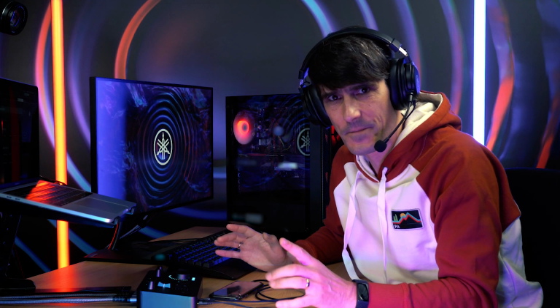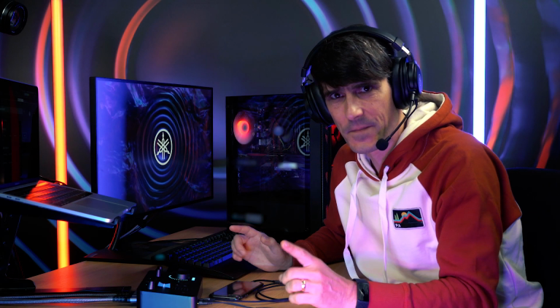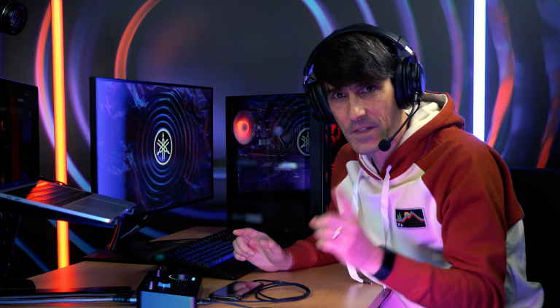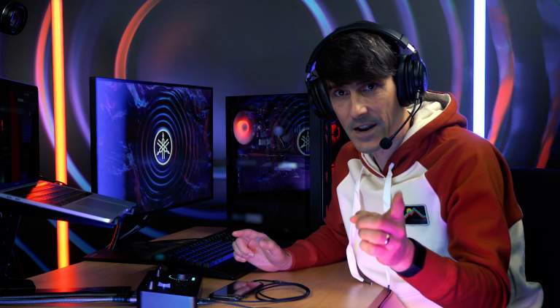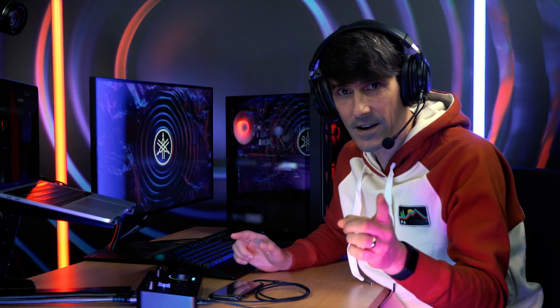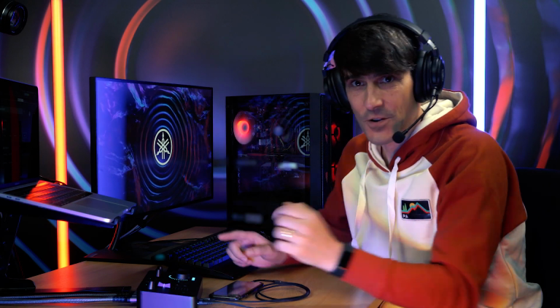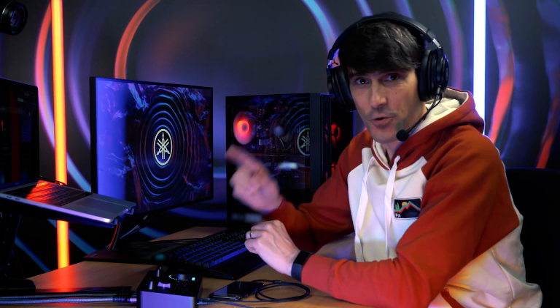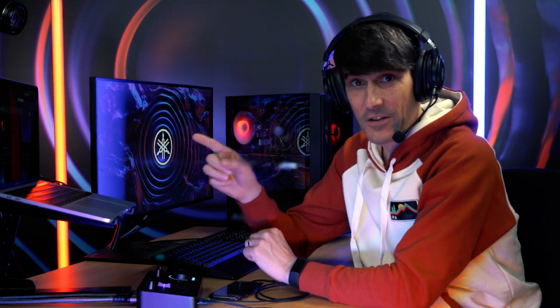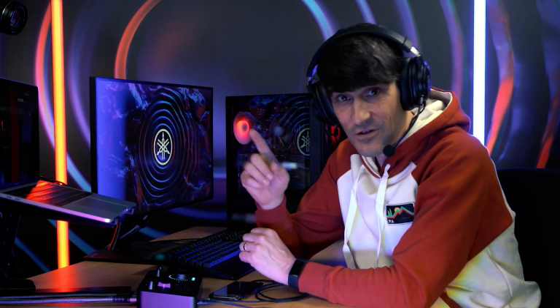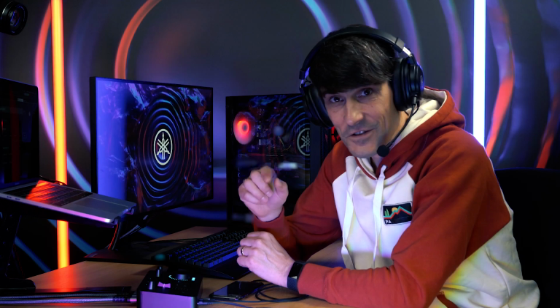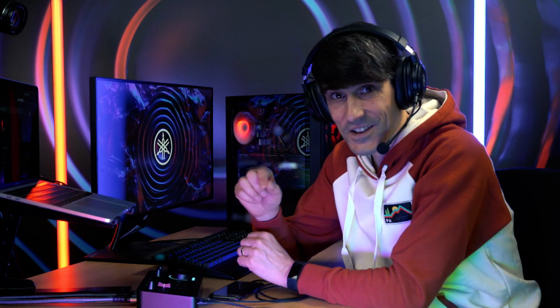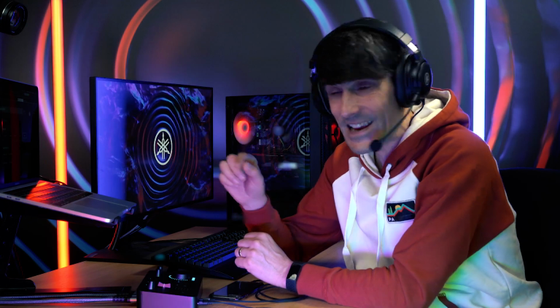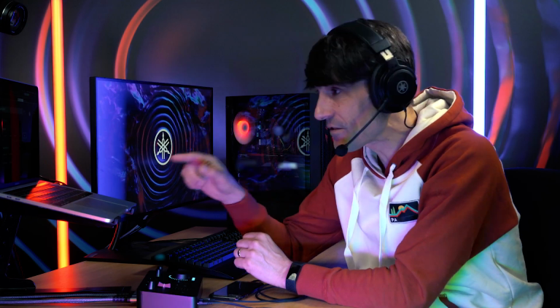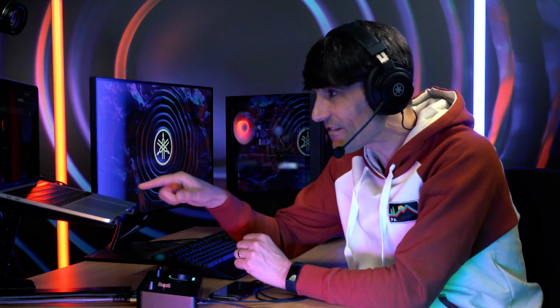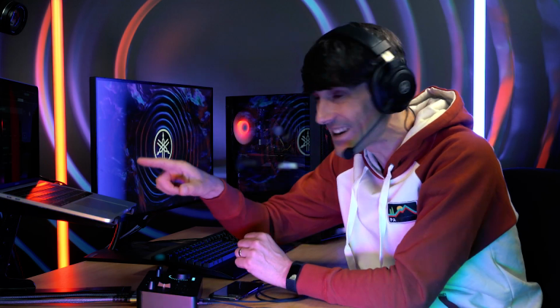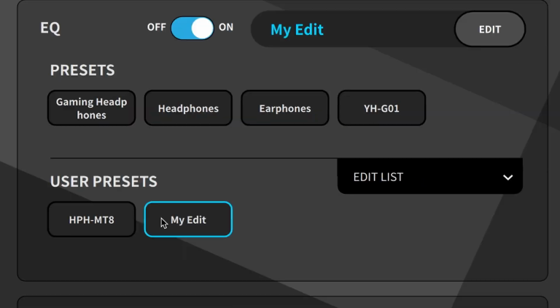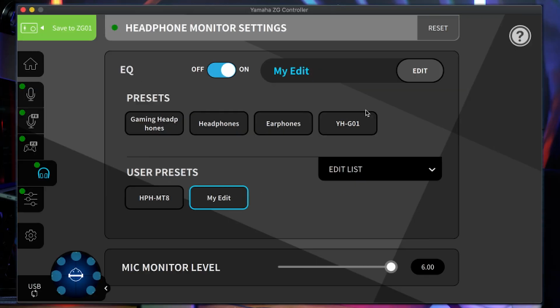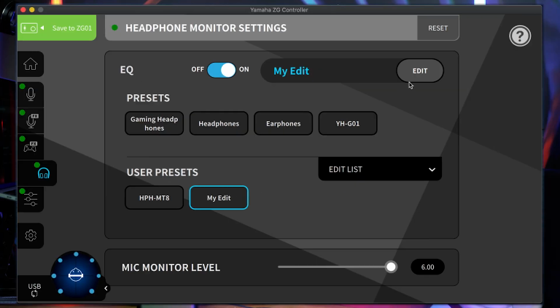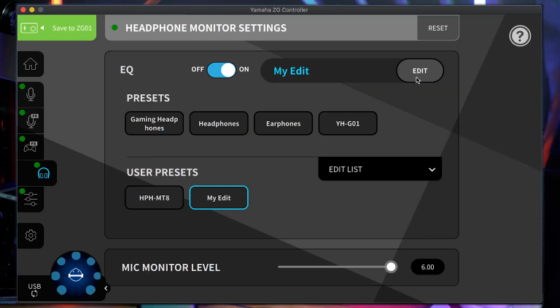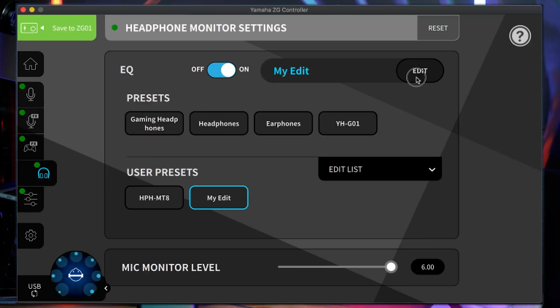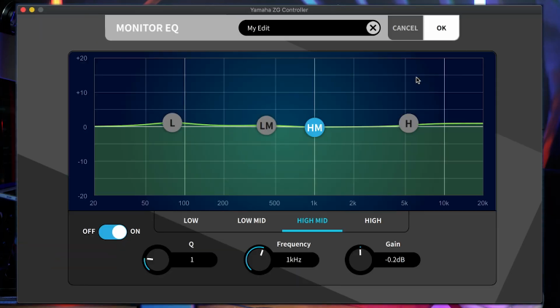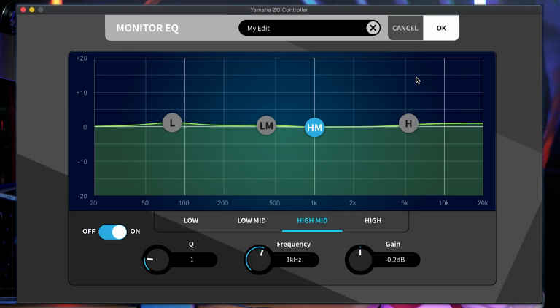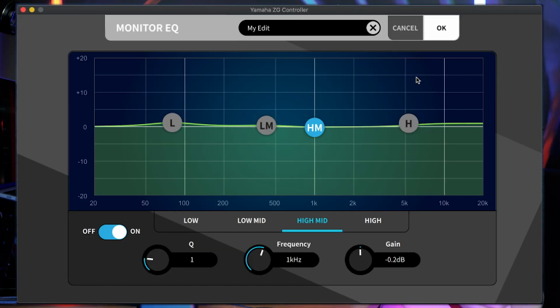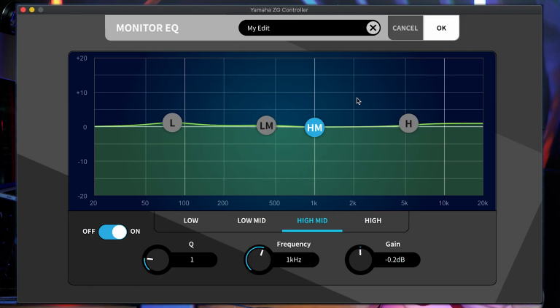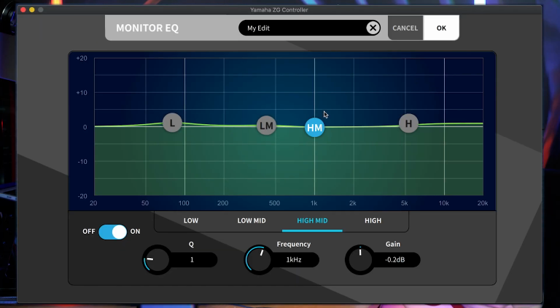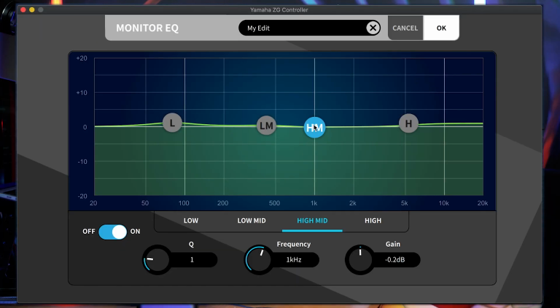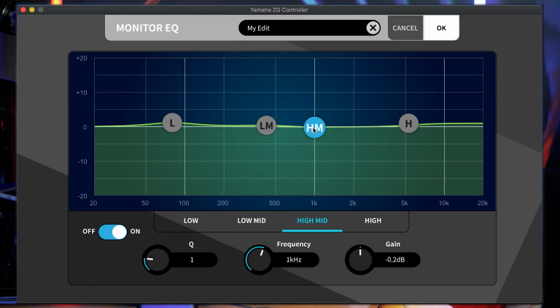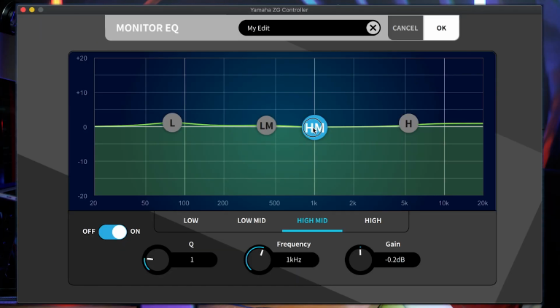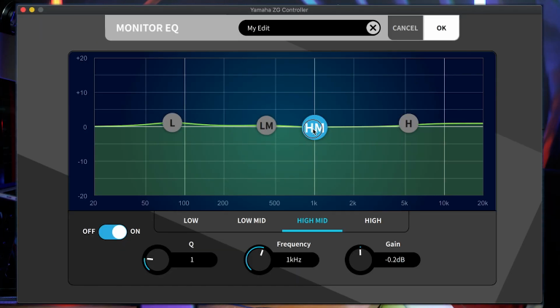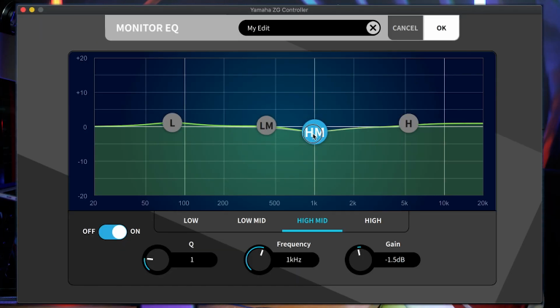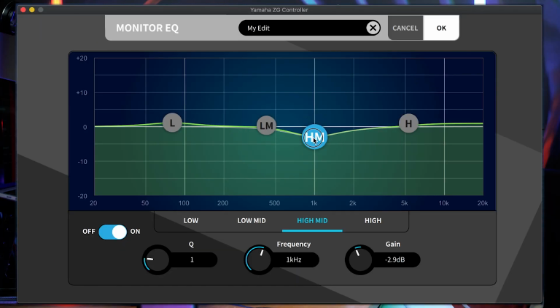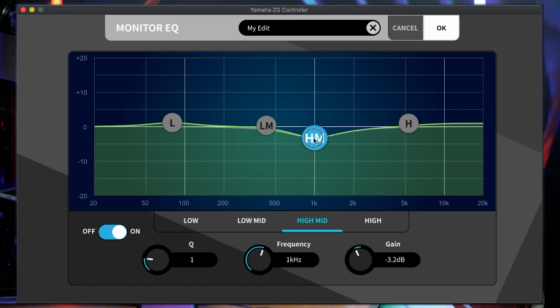Audio gurus can even create an EQ preset tailored to their favorite headphones.